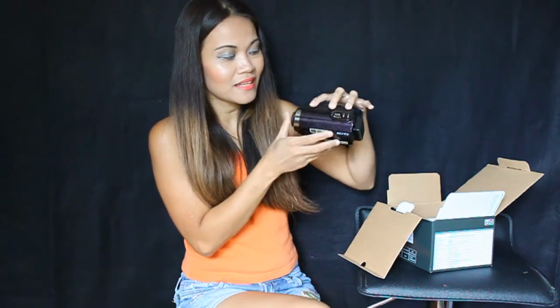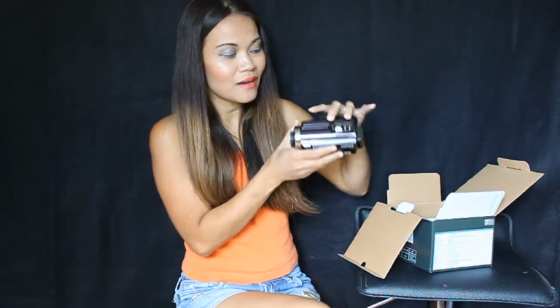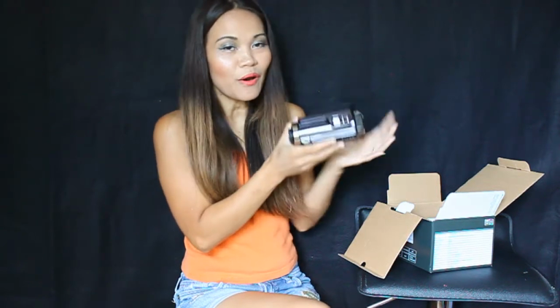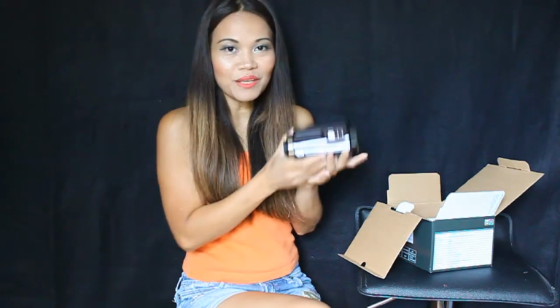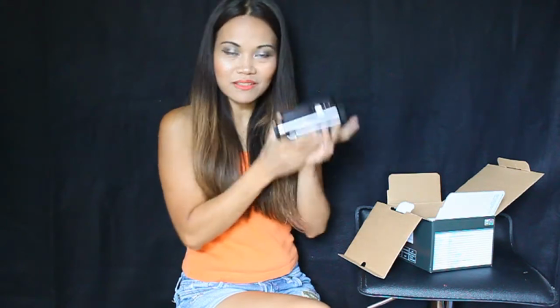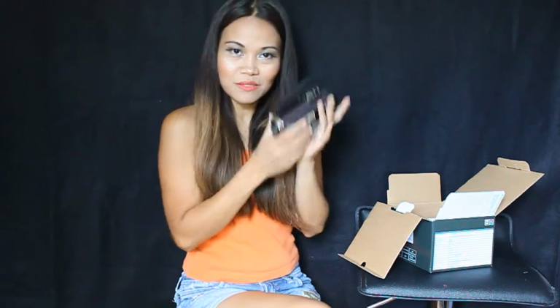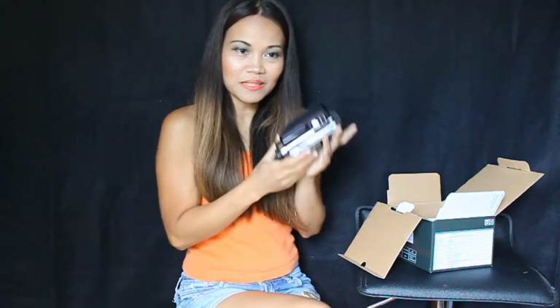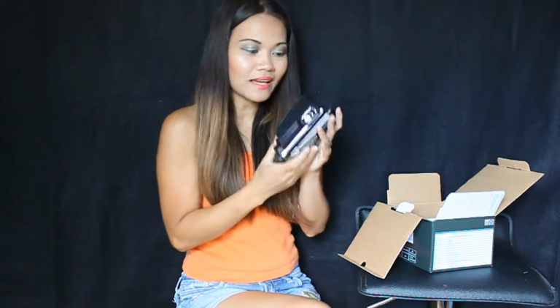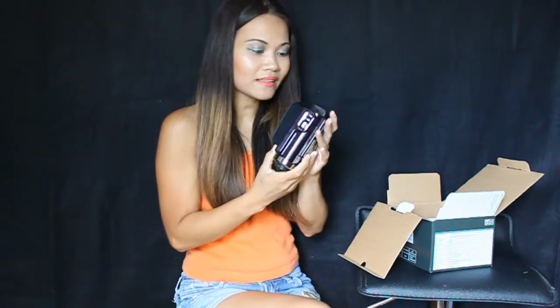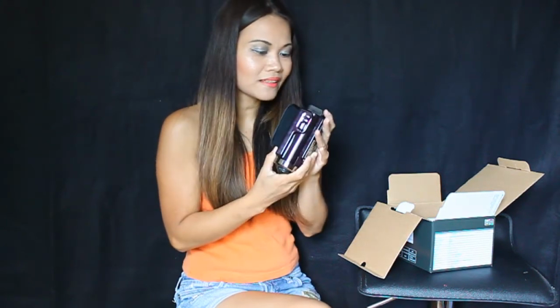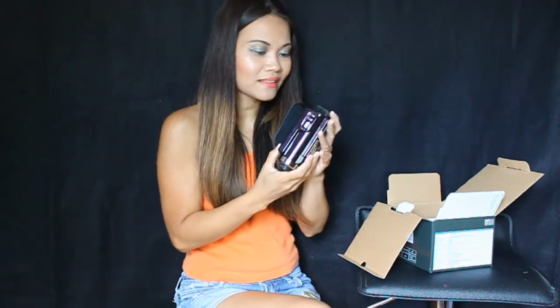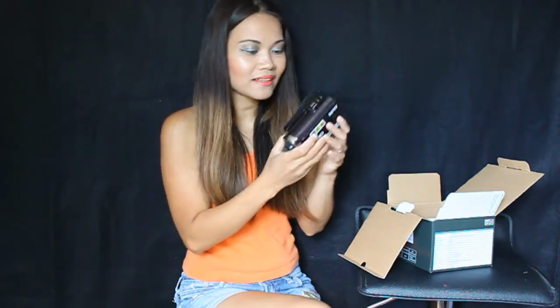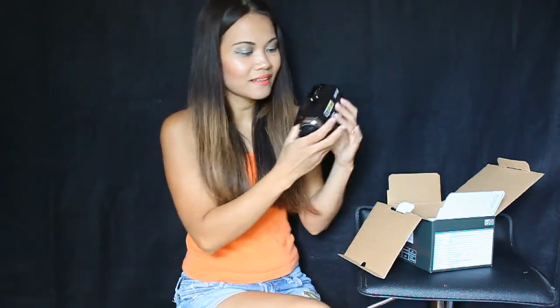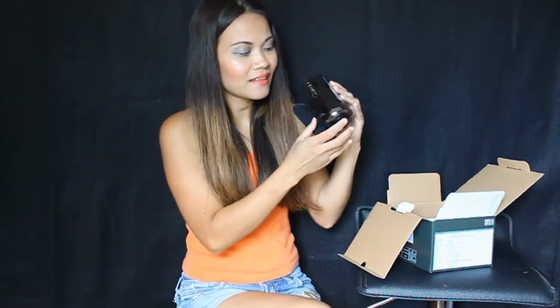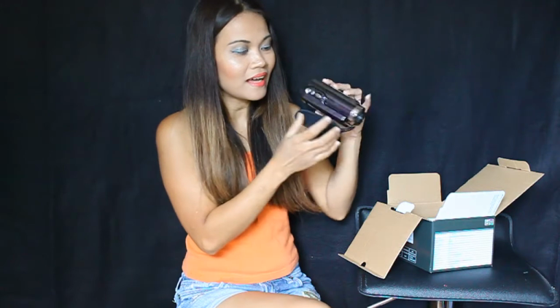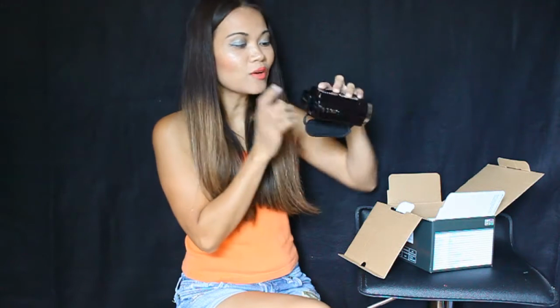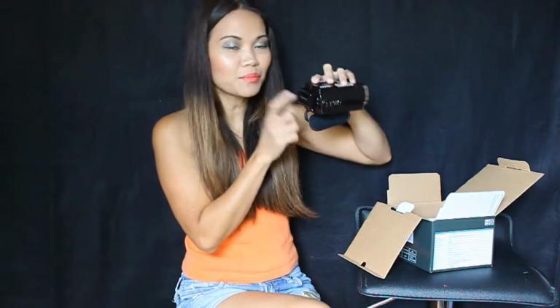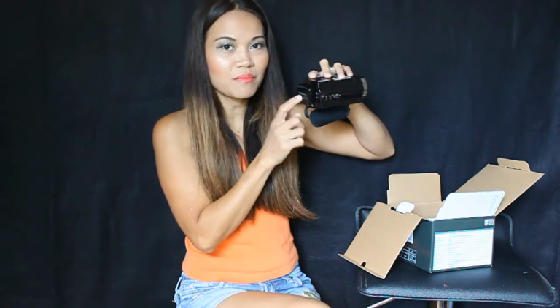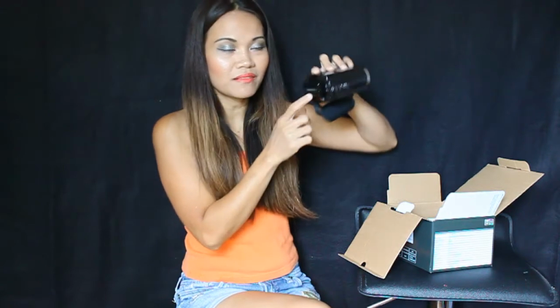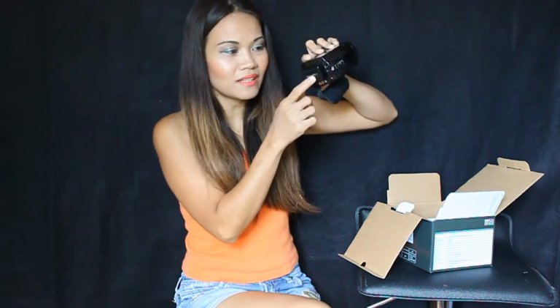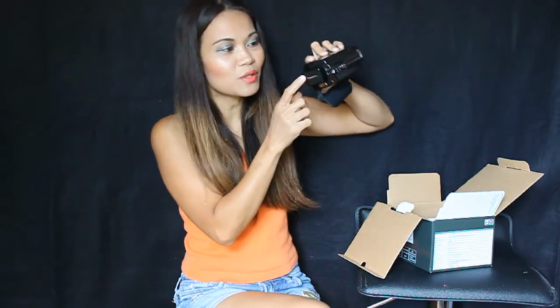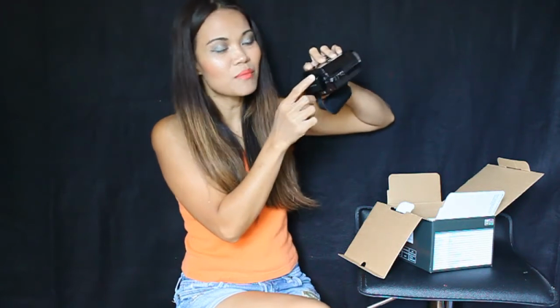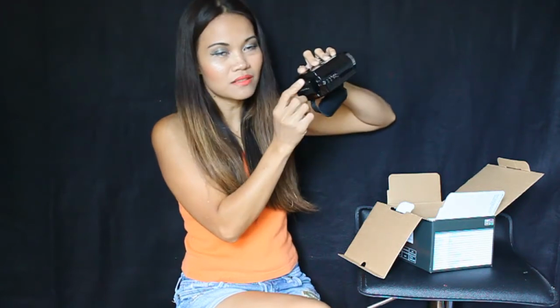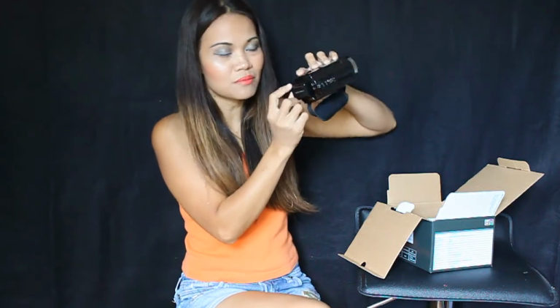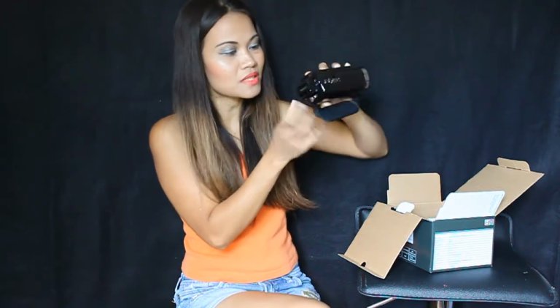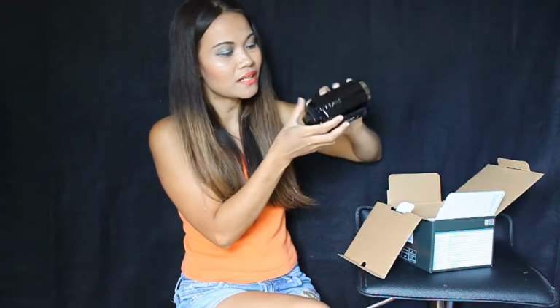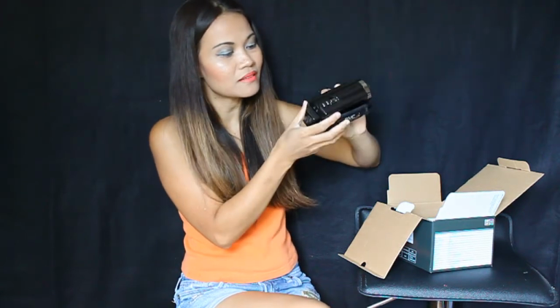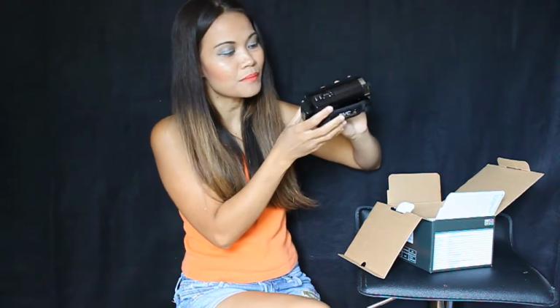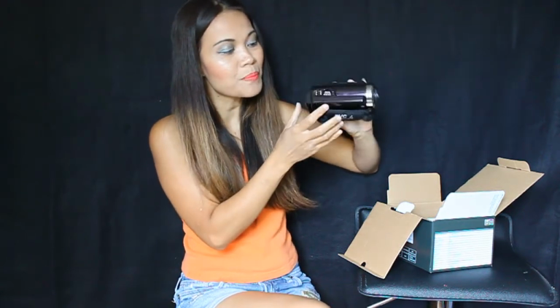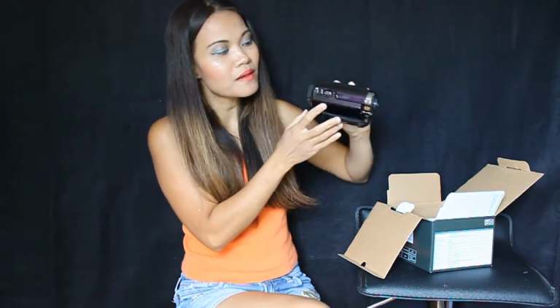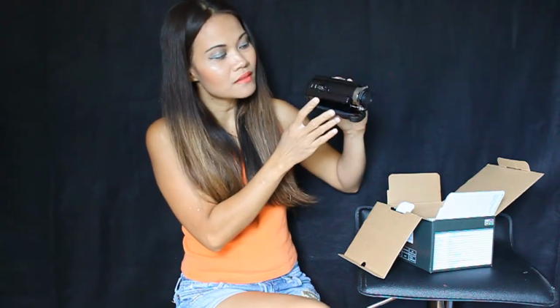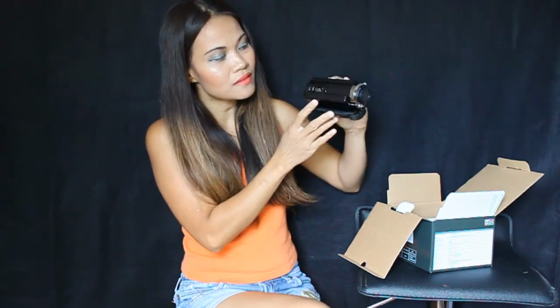Oh my goodness, it is super light! And I already put the battery in — look at the battery, it's super shiny also.